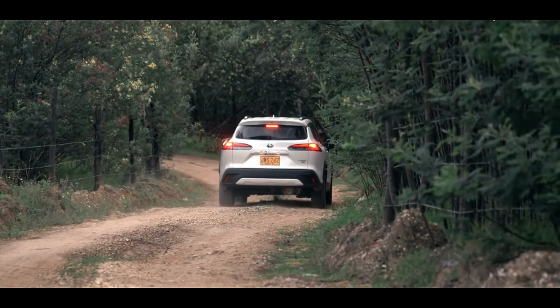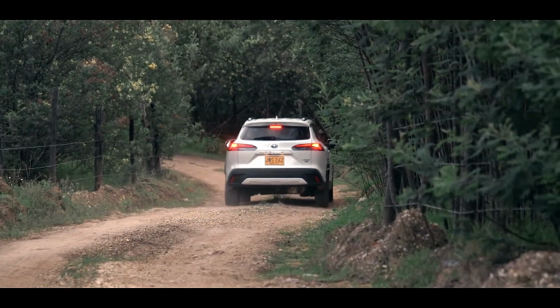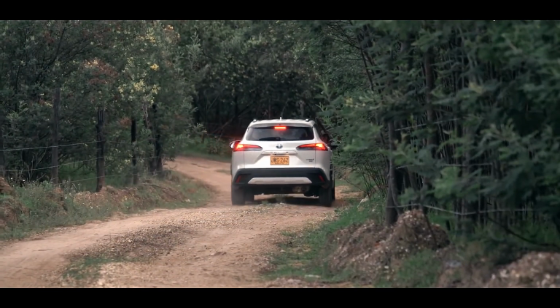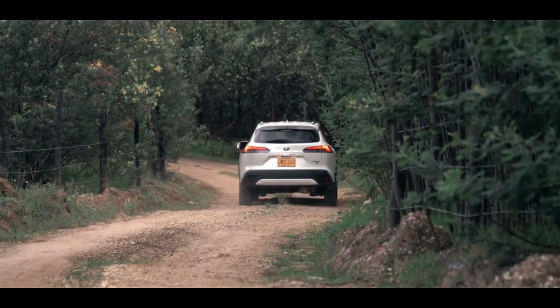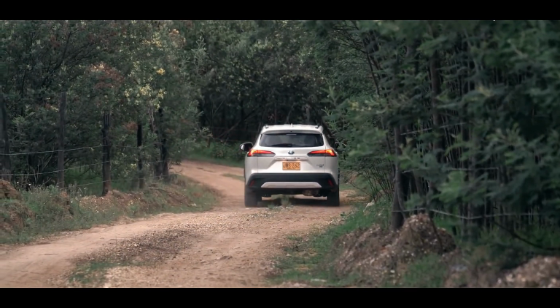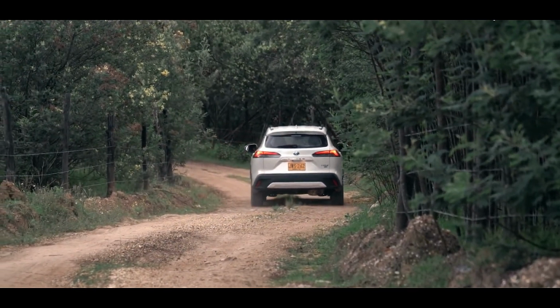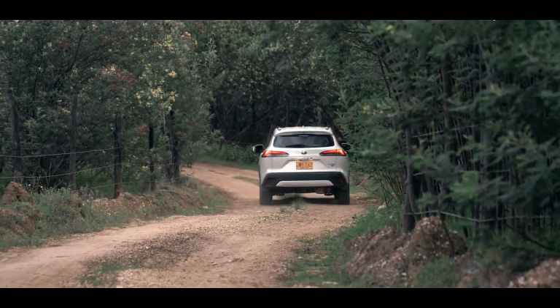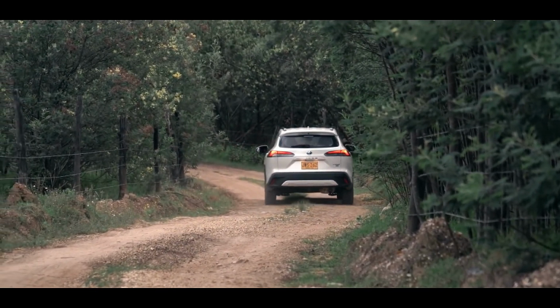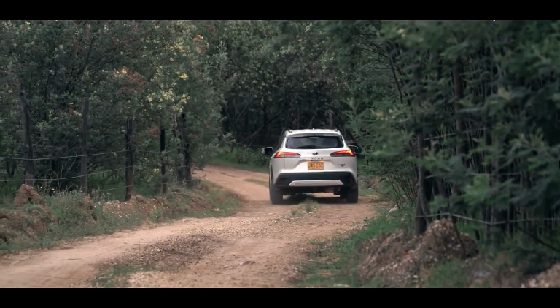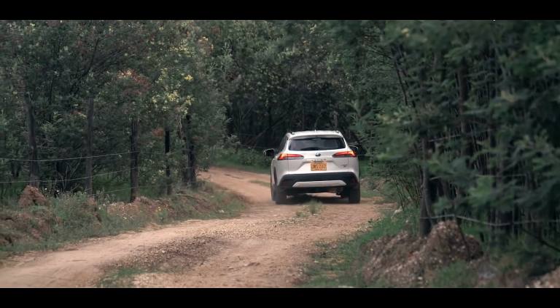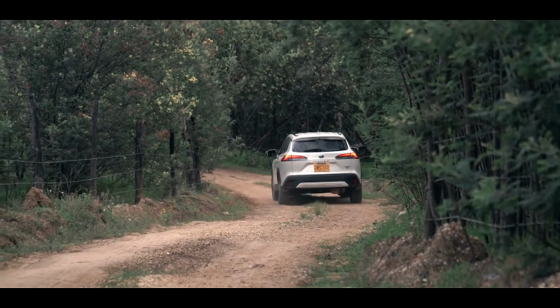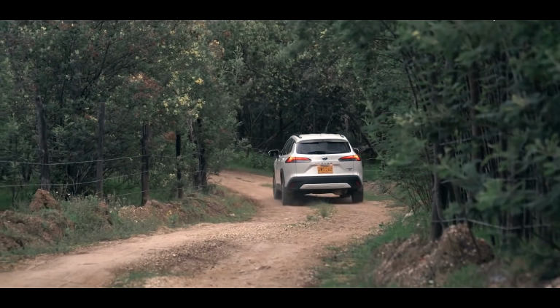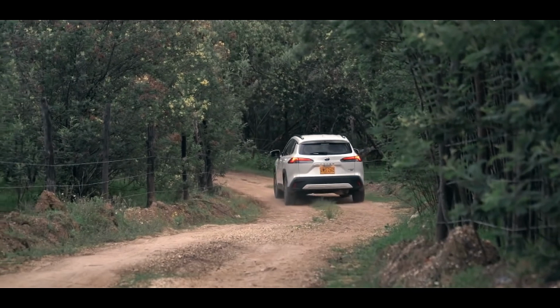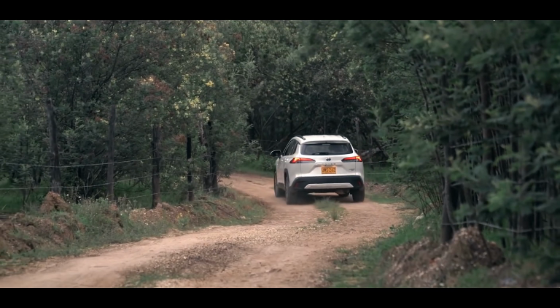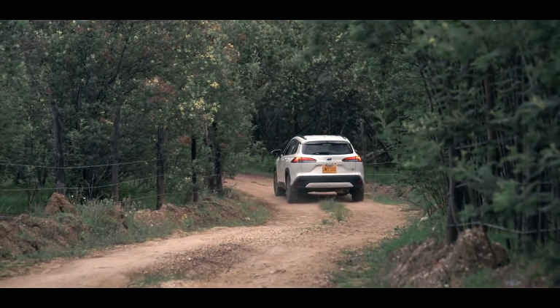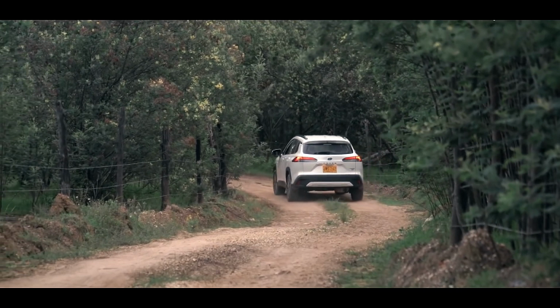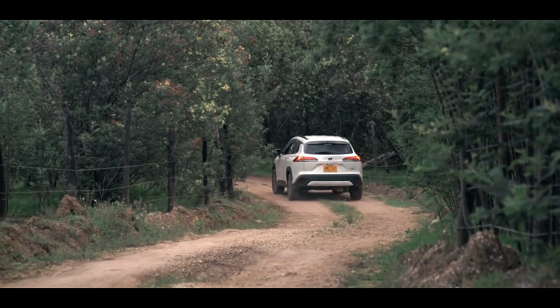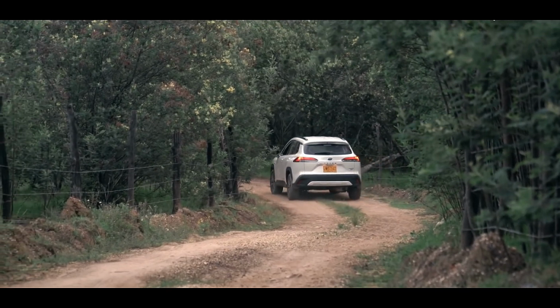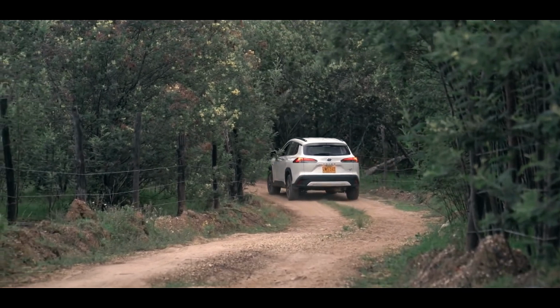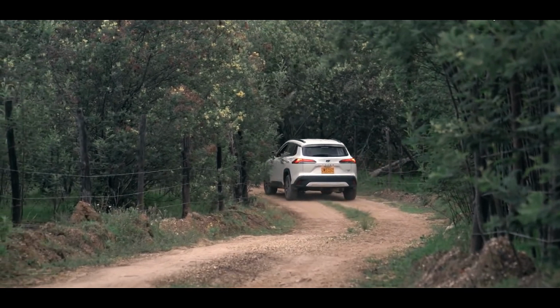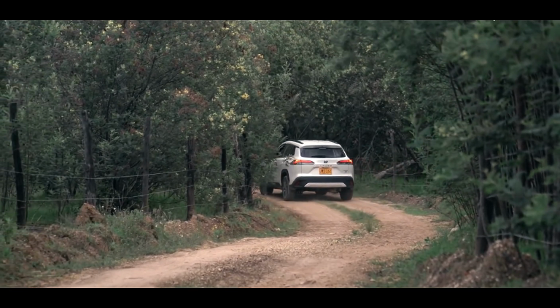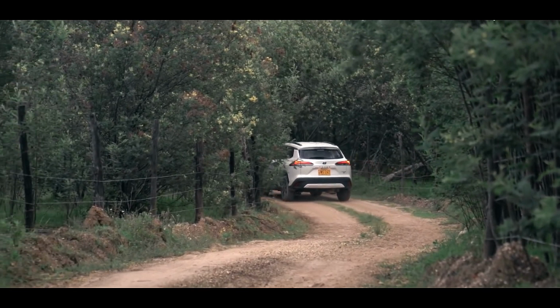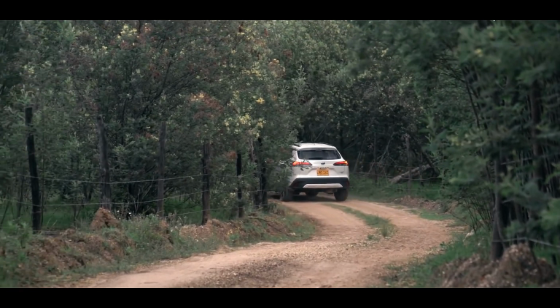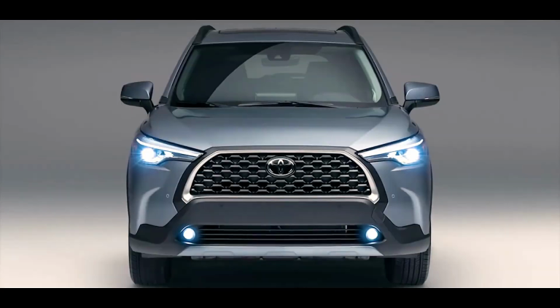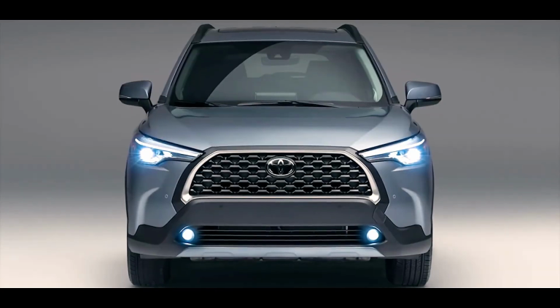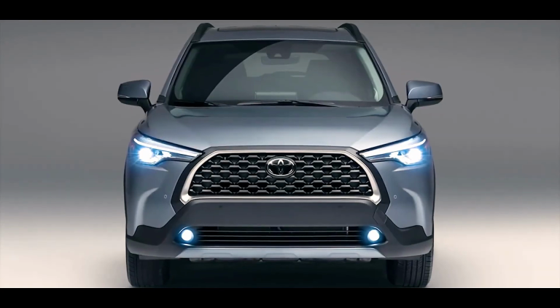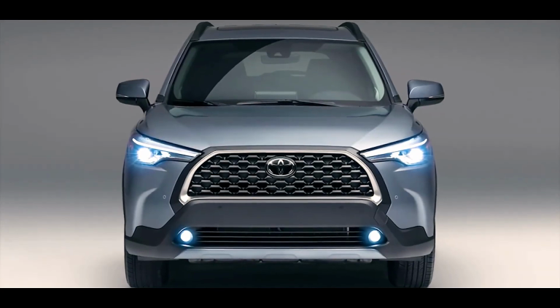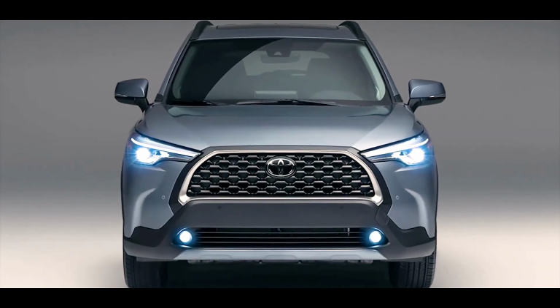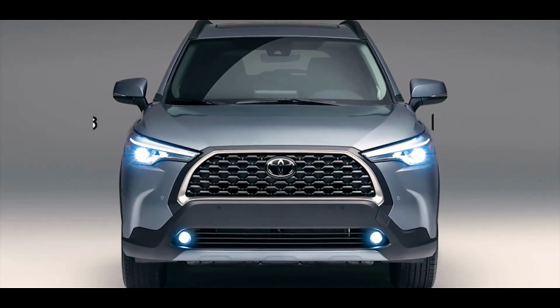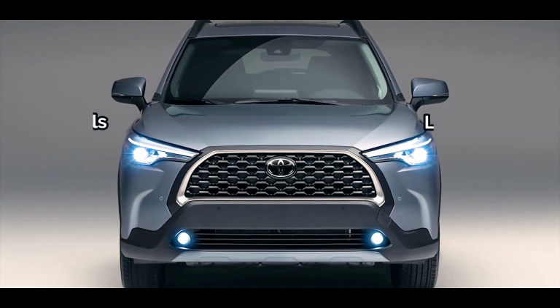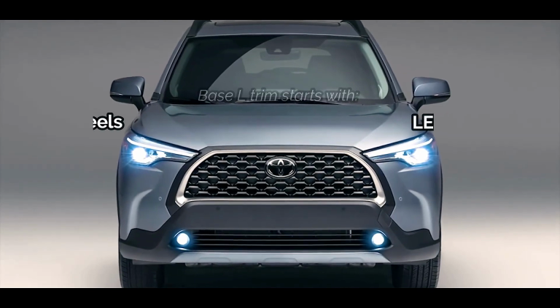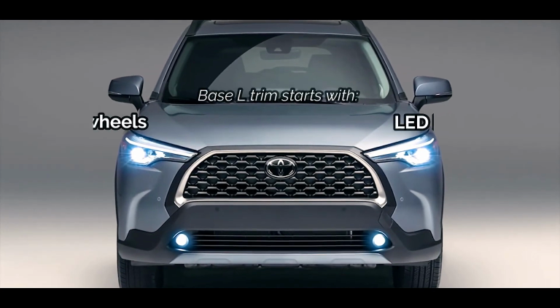Here you can see a table of what Toyota offers between the trims.